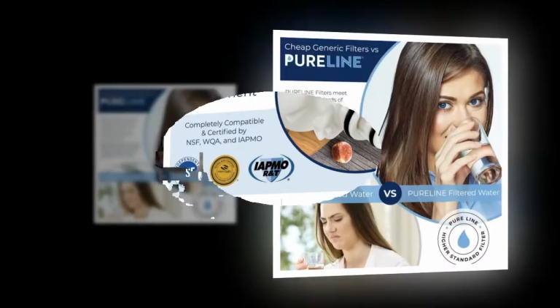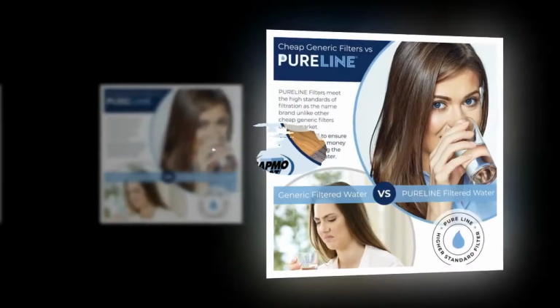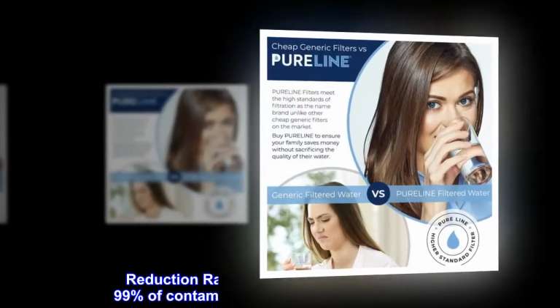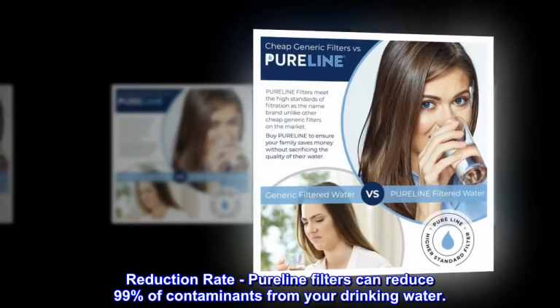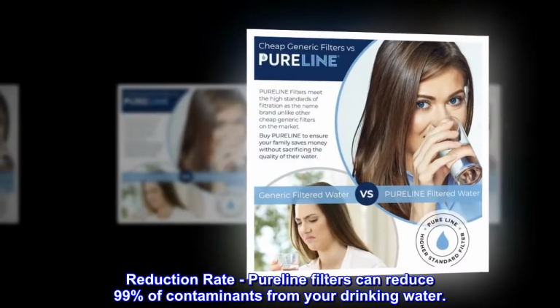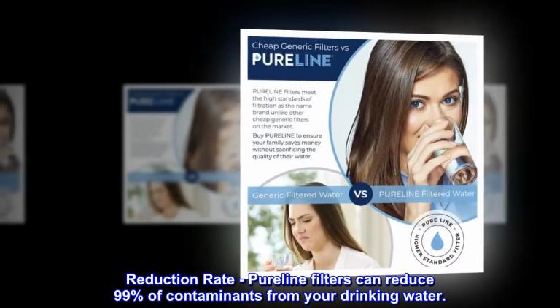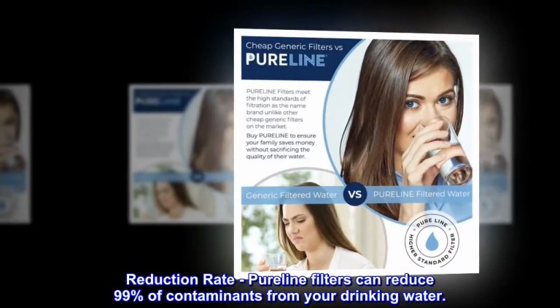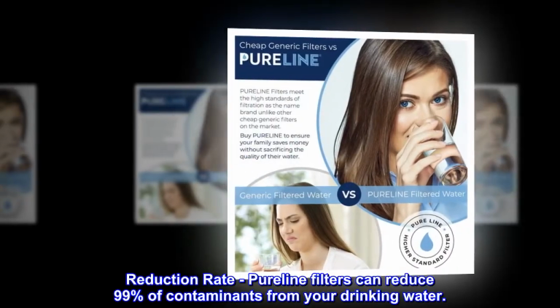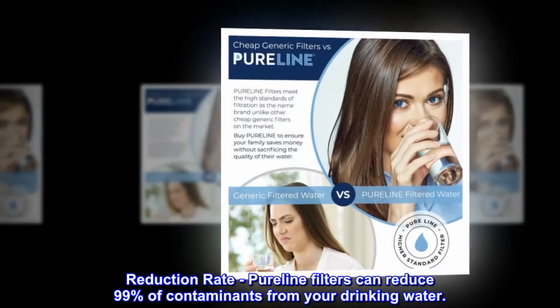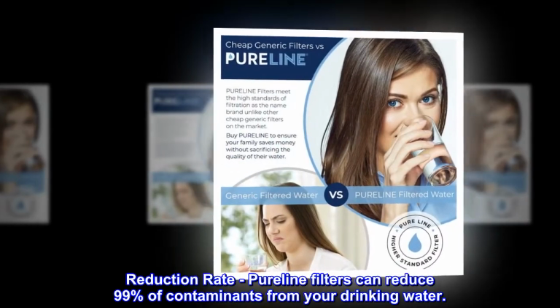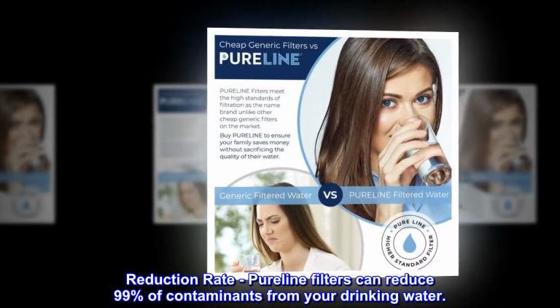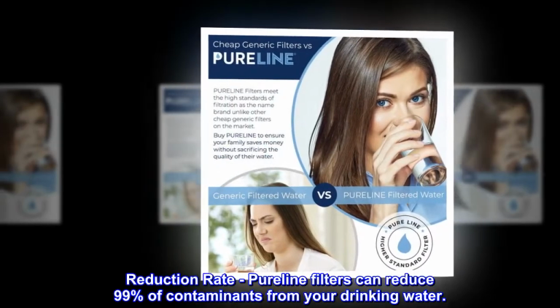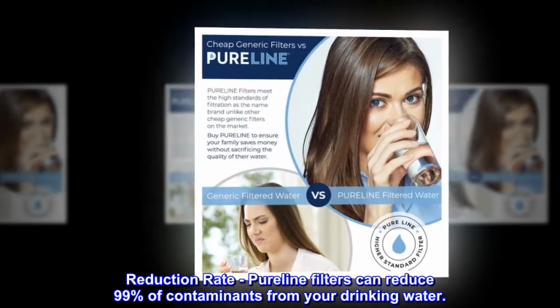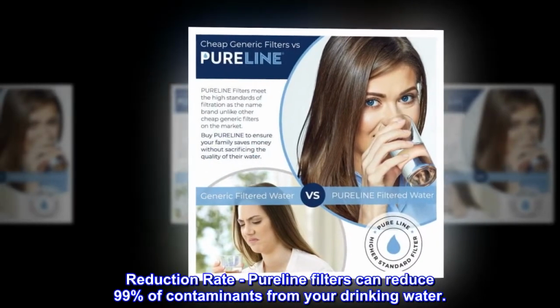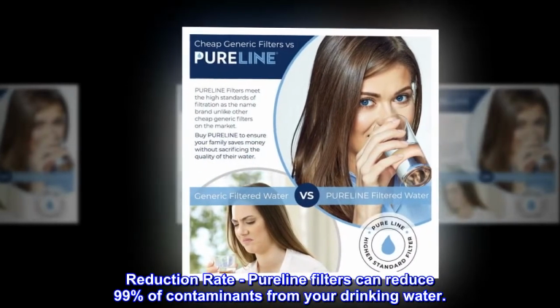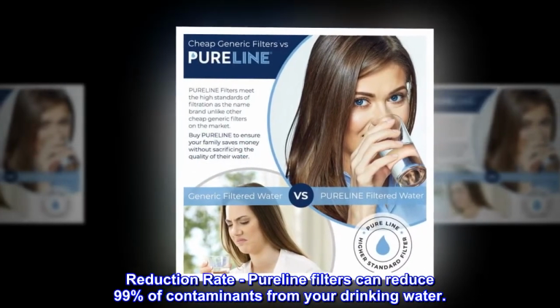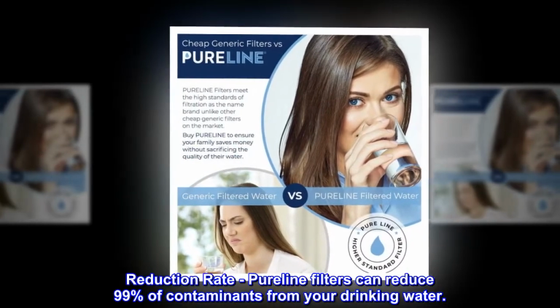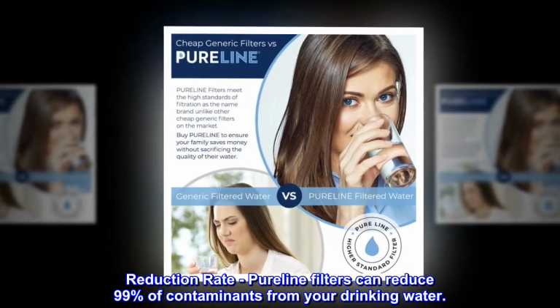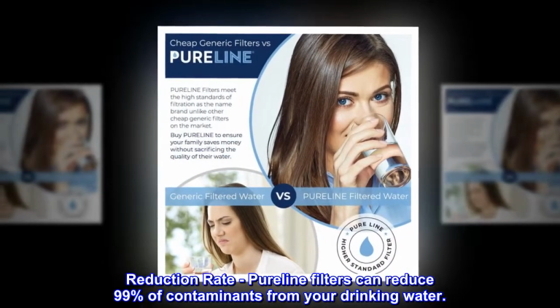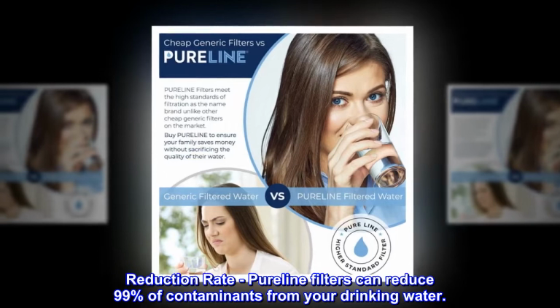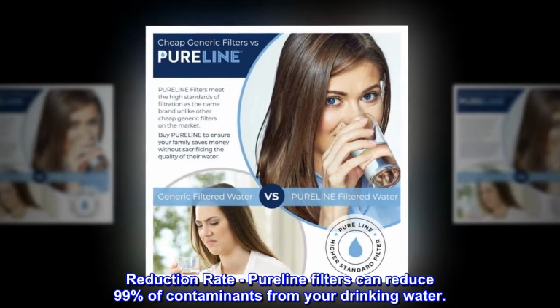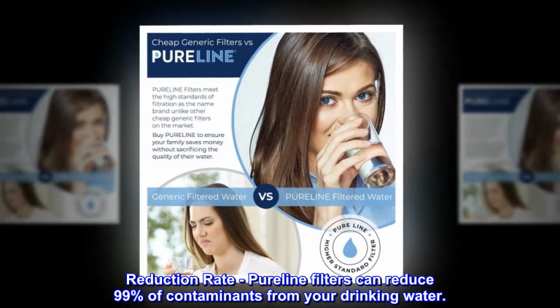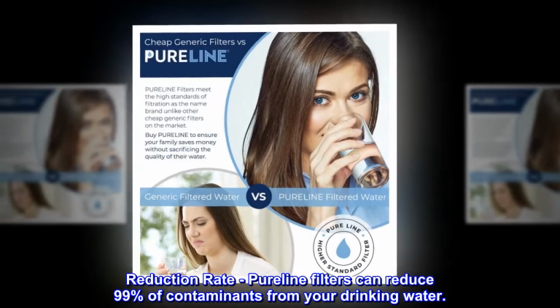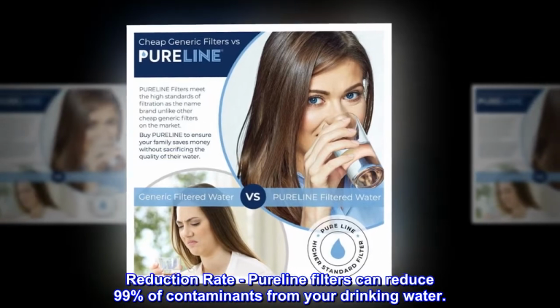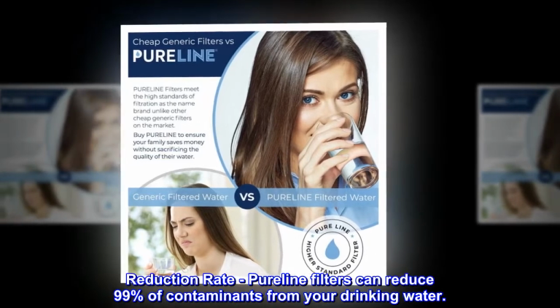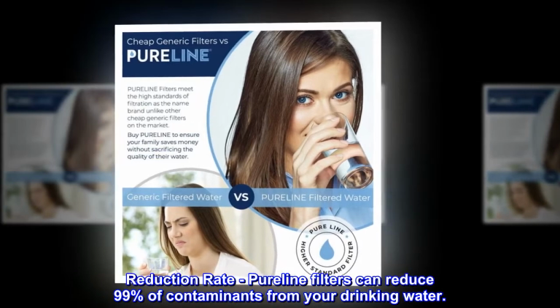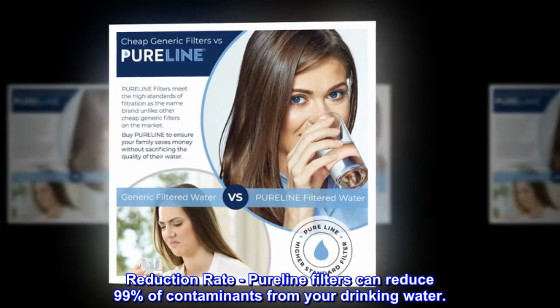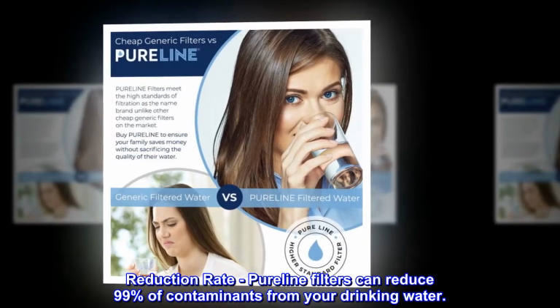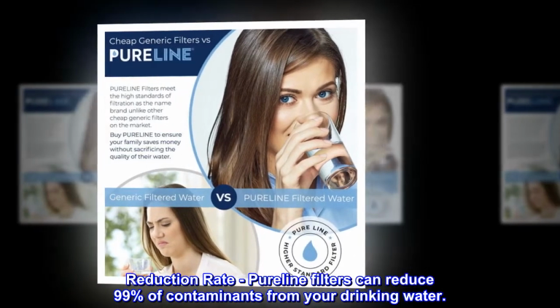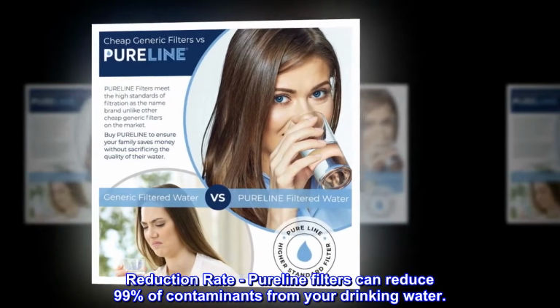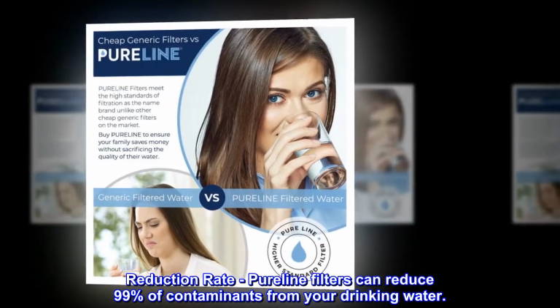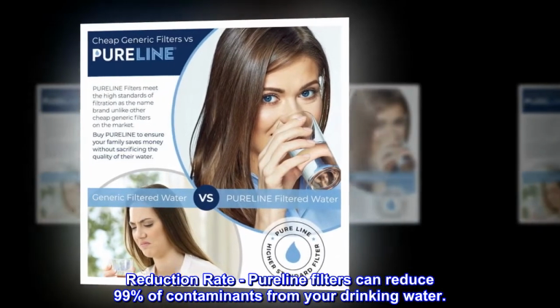Reduction rate. Pureline filters can reduce 99% of contaminants from your drinking water.